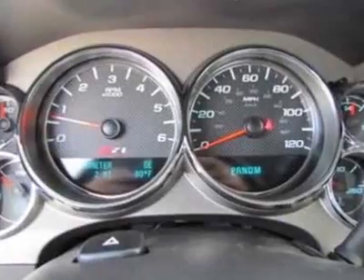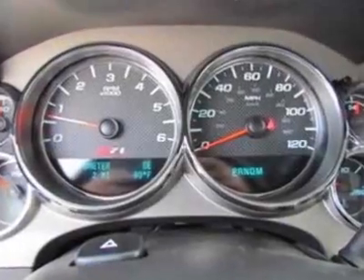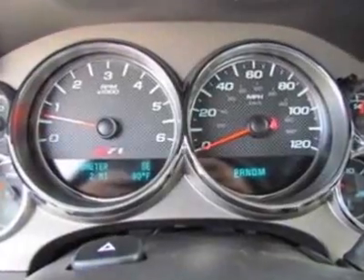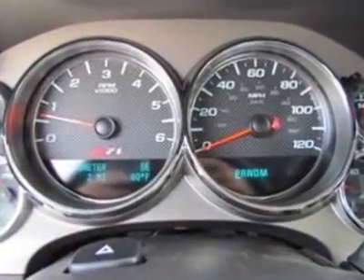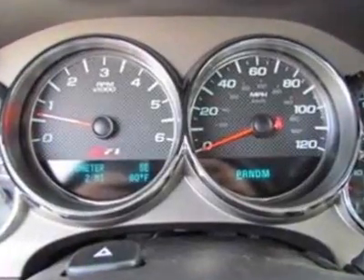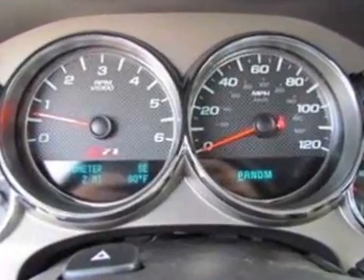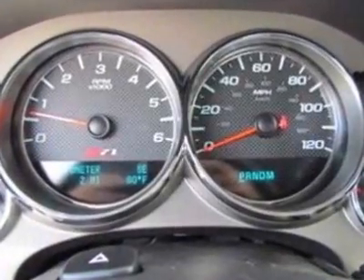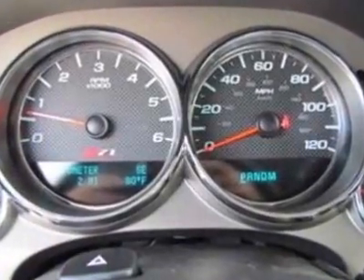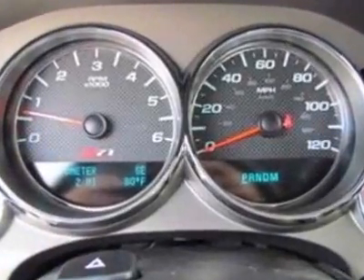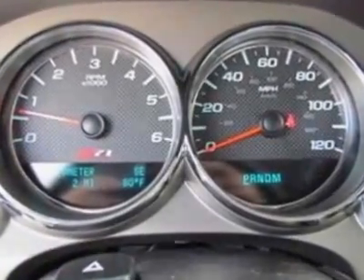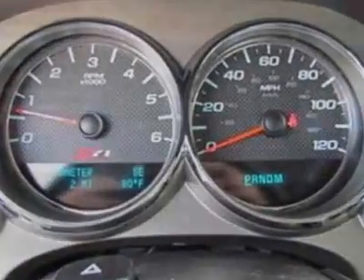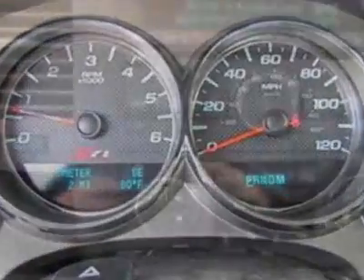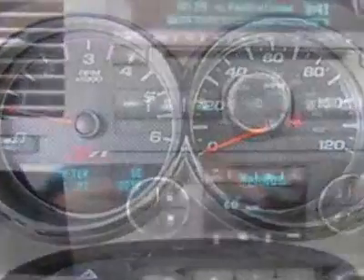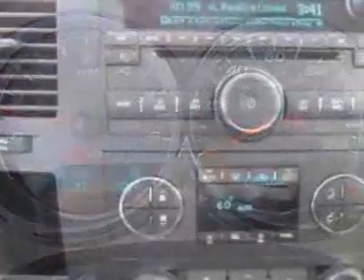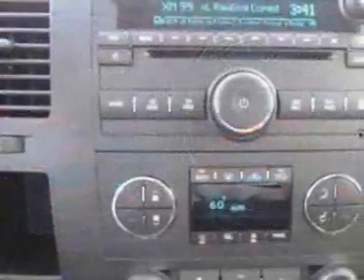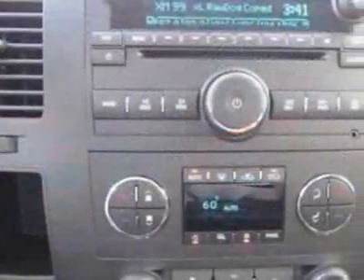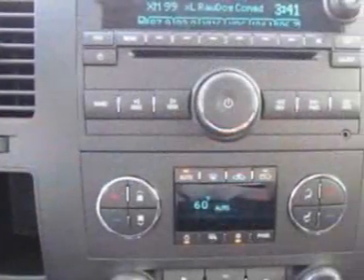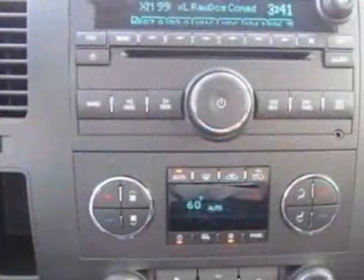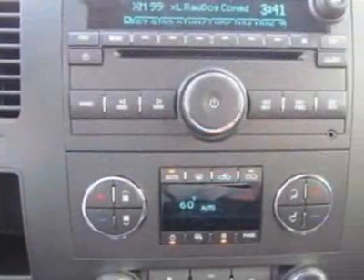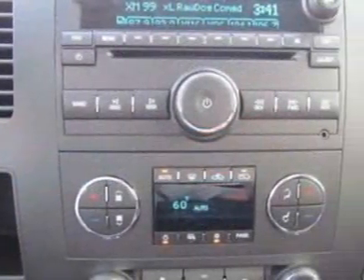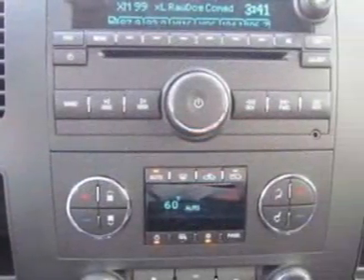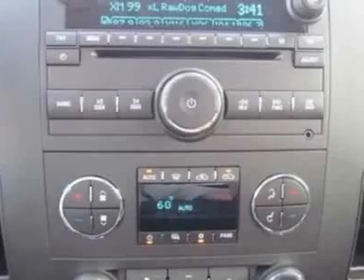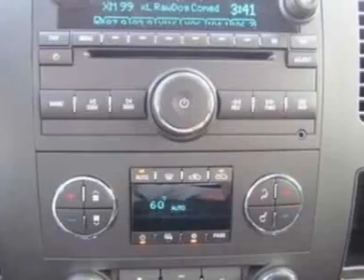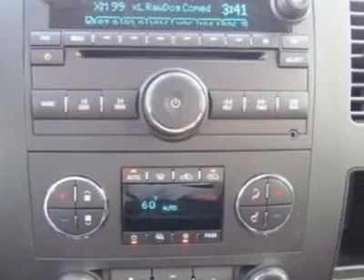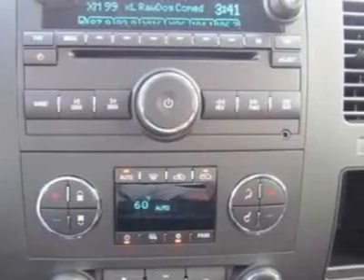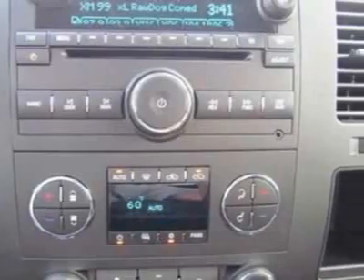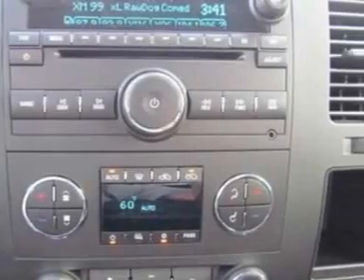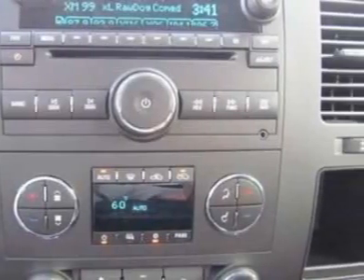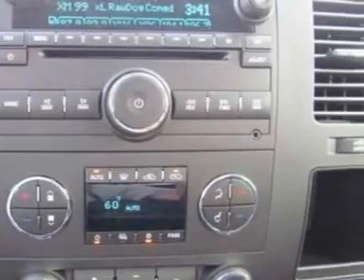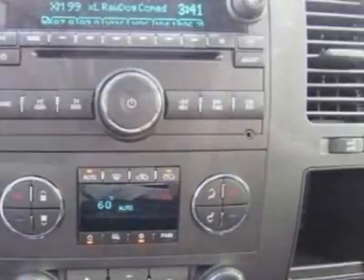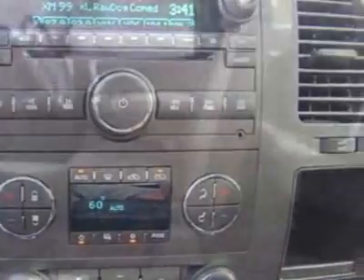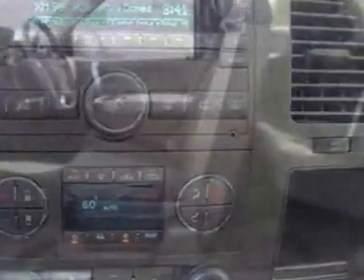GVWR: 6,800 lb, 3,084 kg. Emissions: federal requirements.